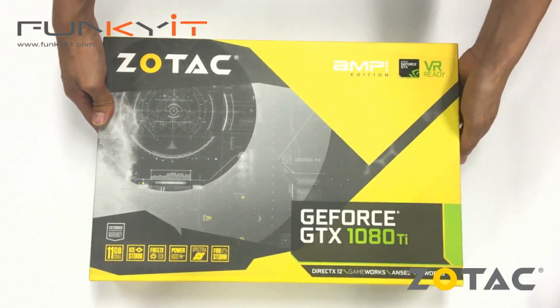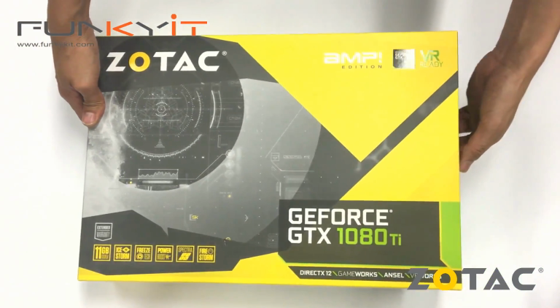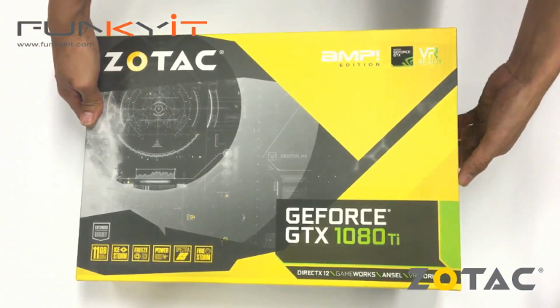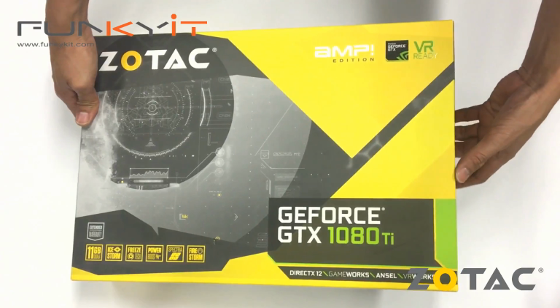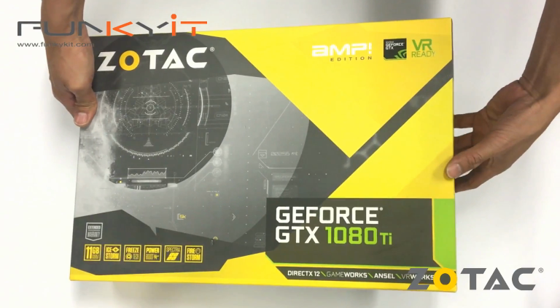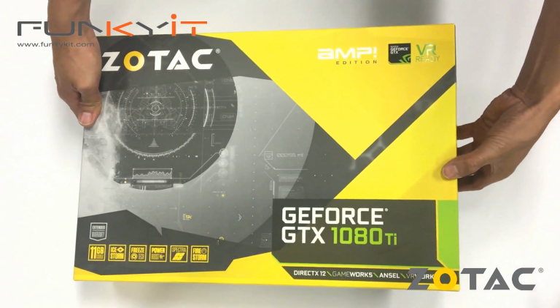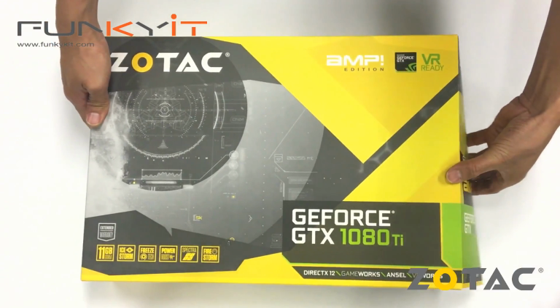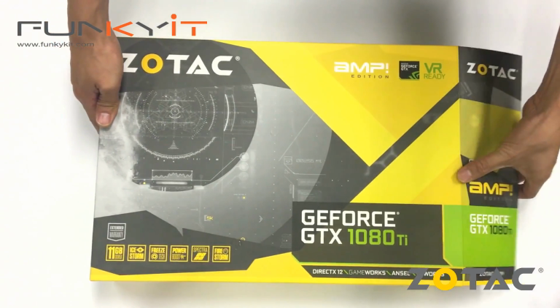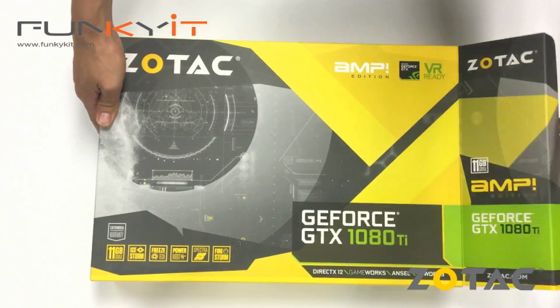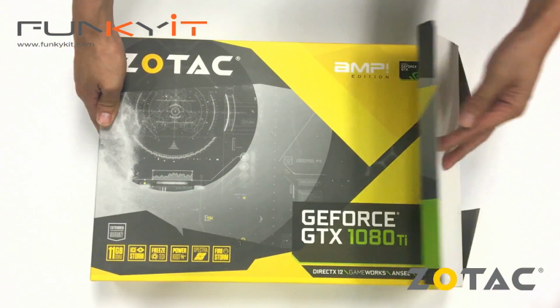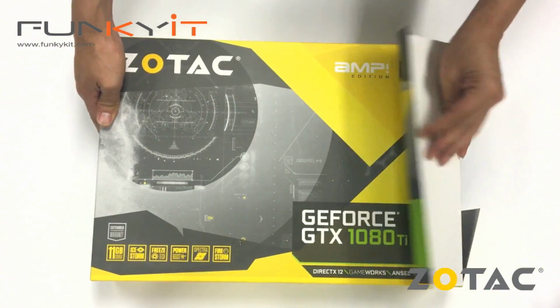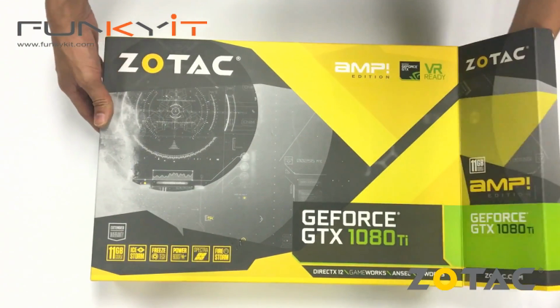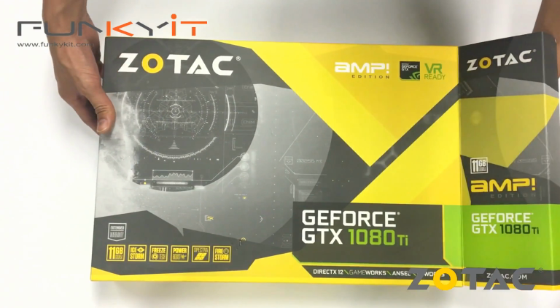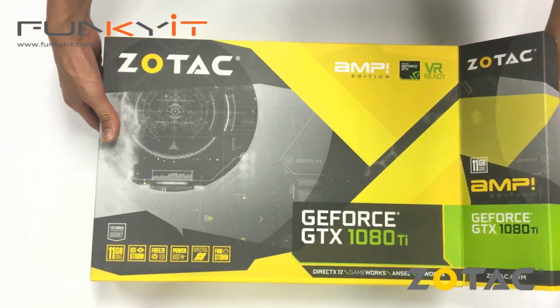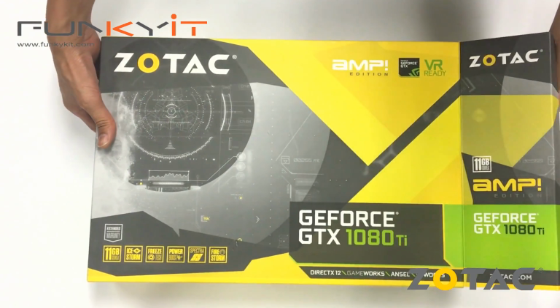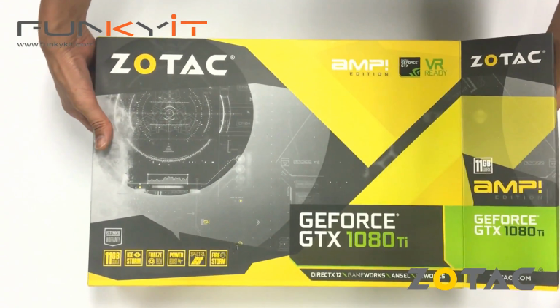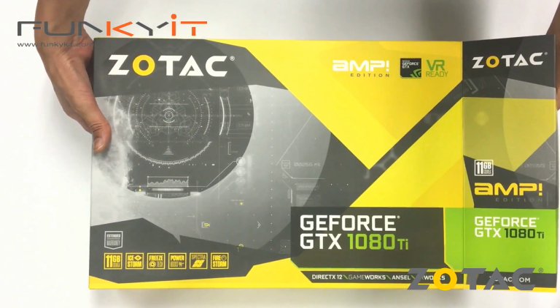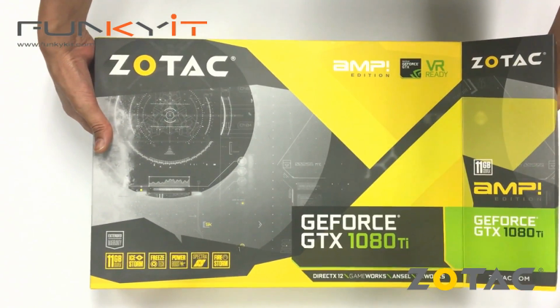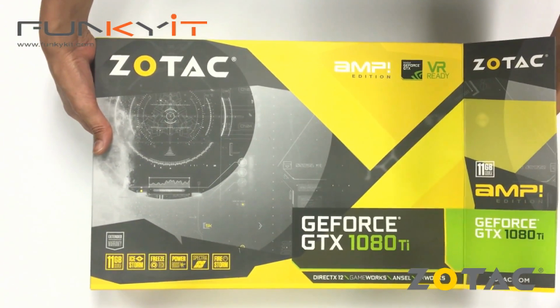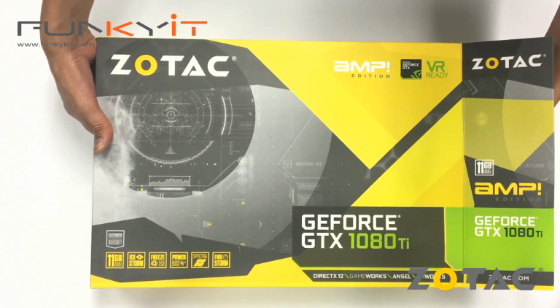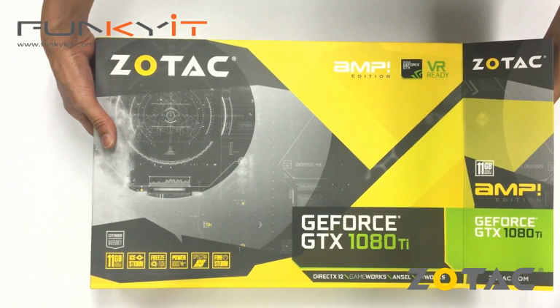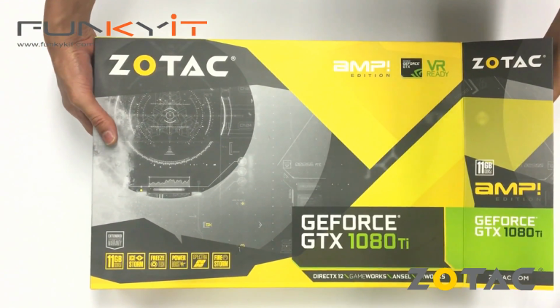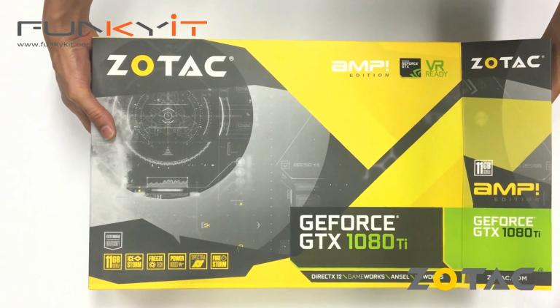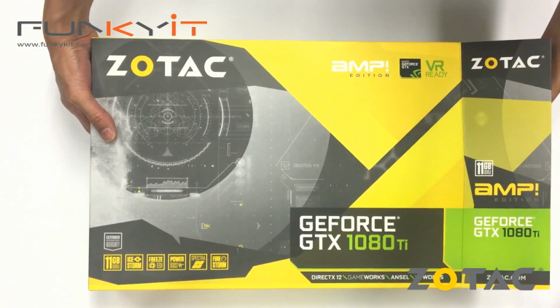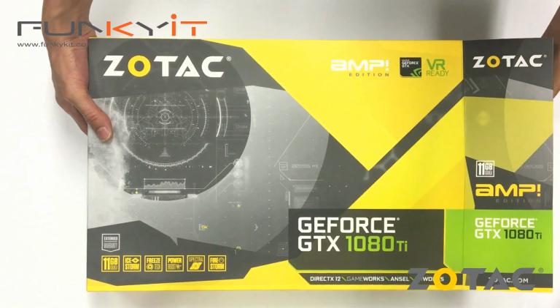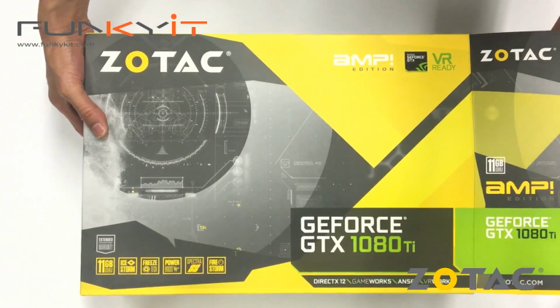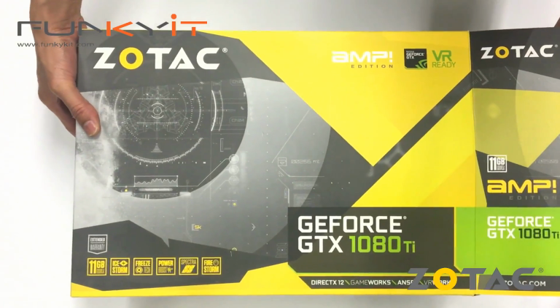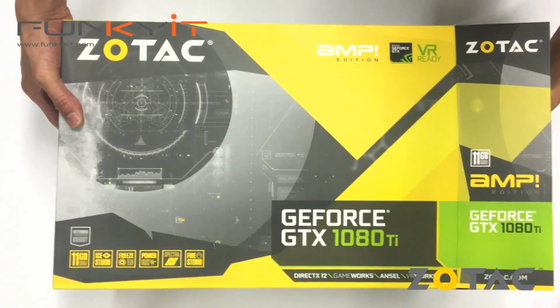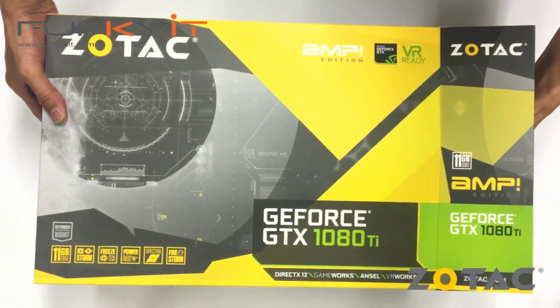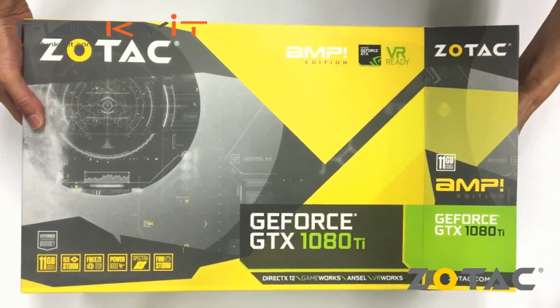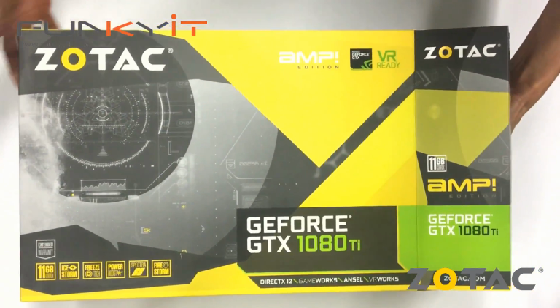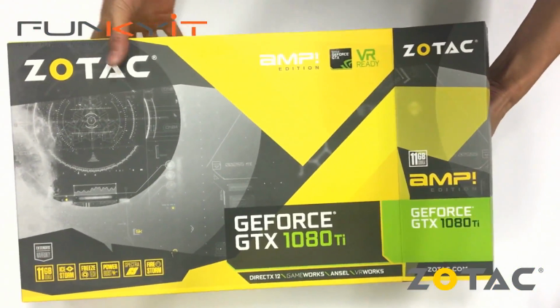It's quite a big box — the Zotac GeForce GTX 1080 Ti Amp Edition.